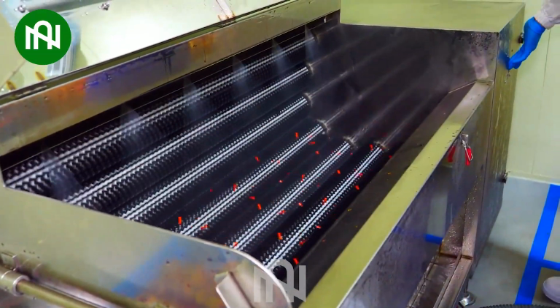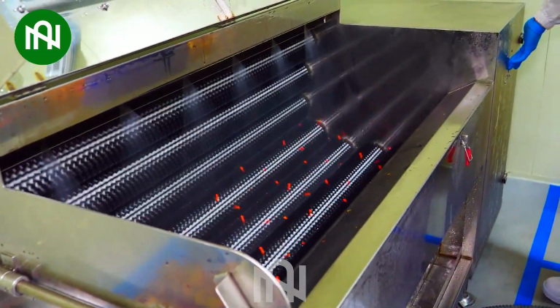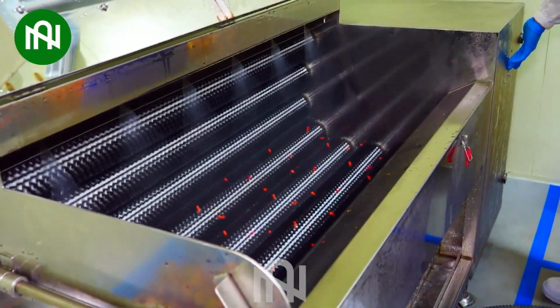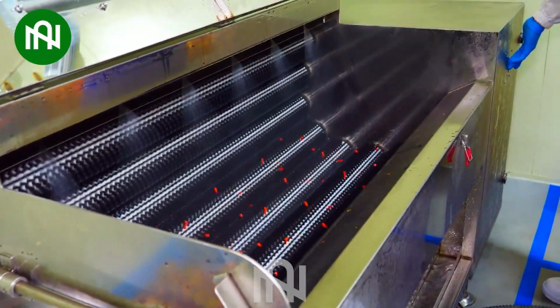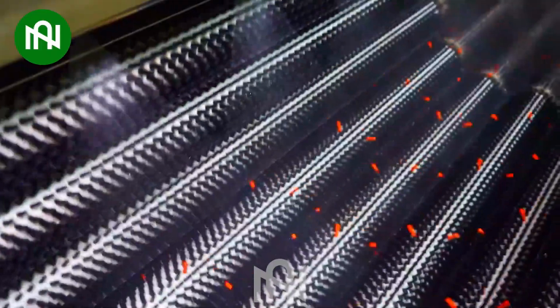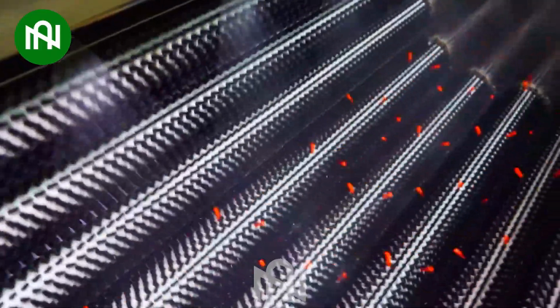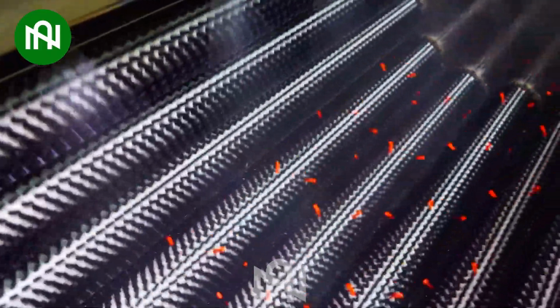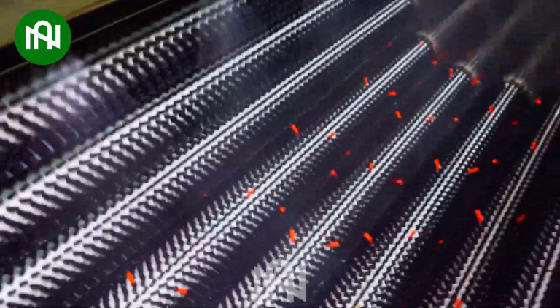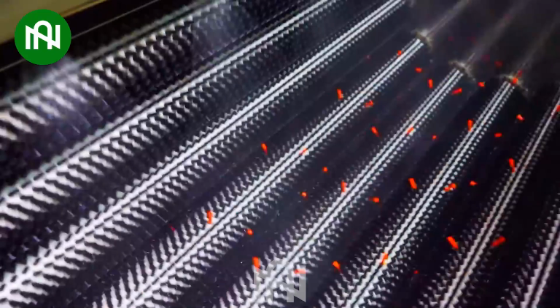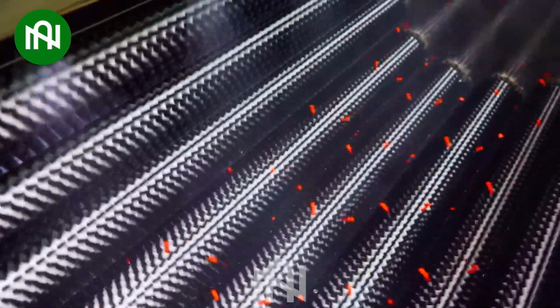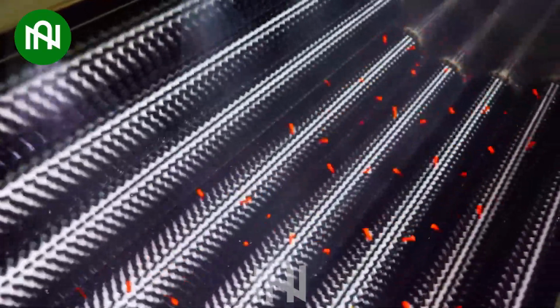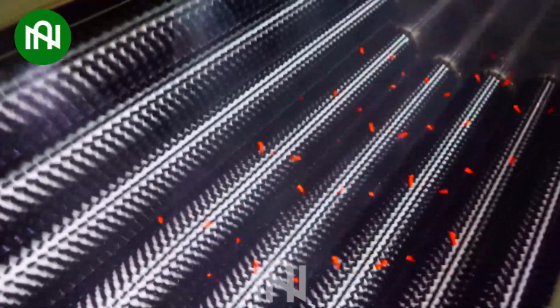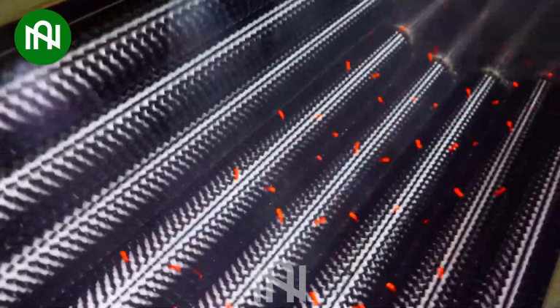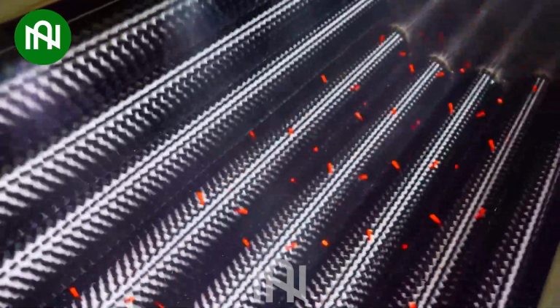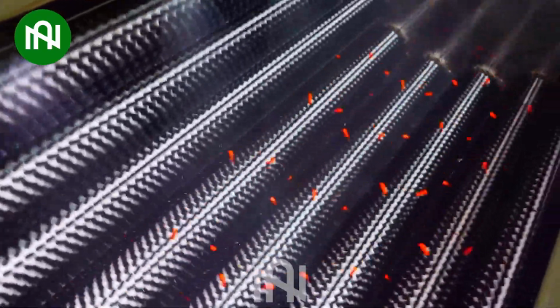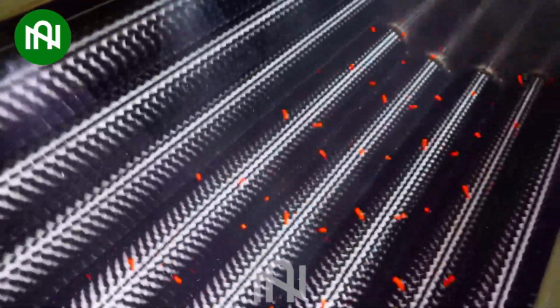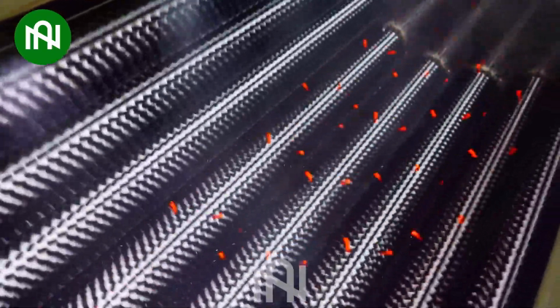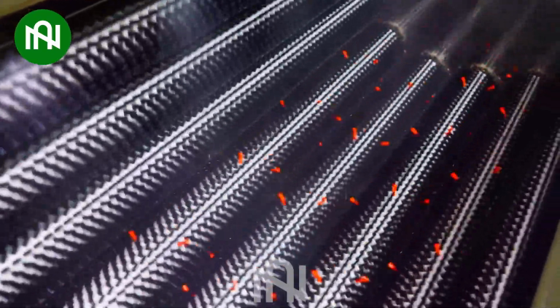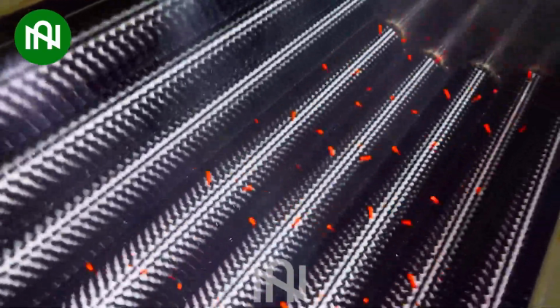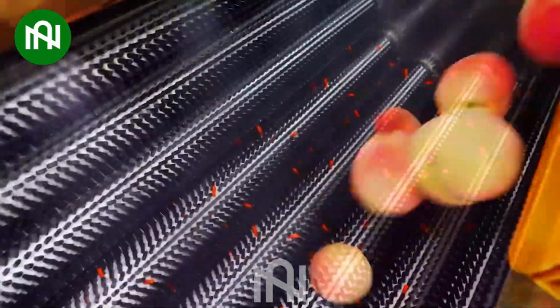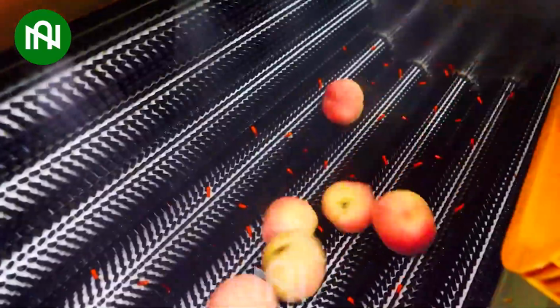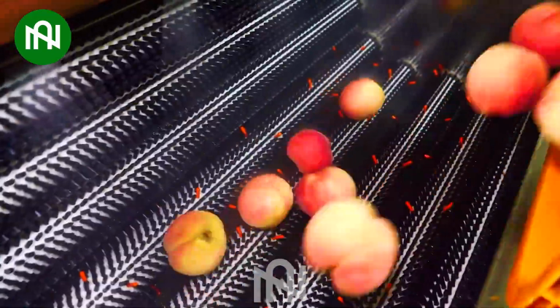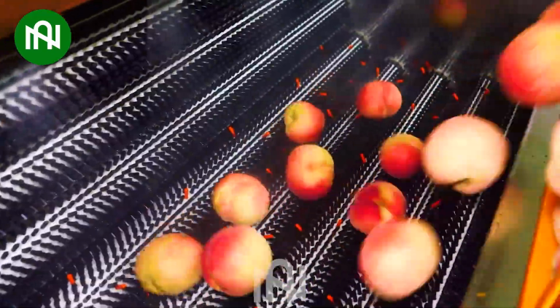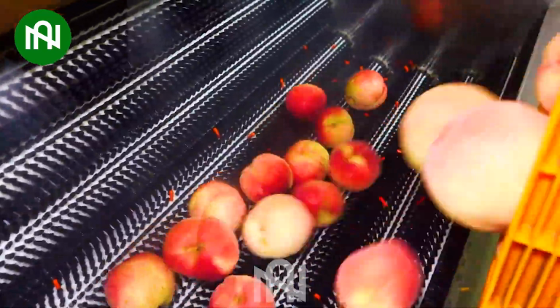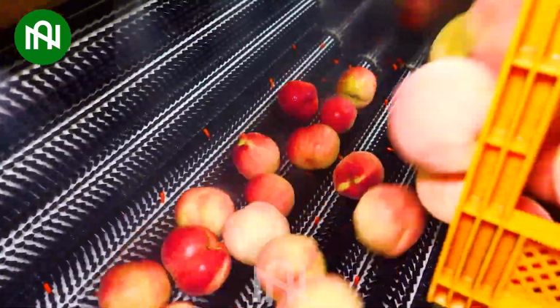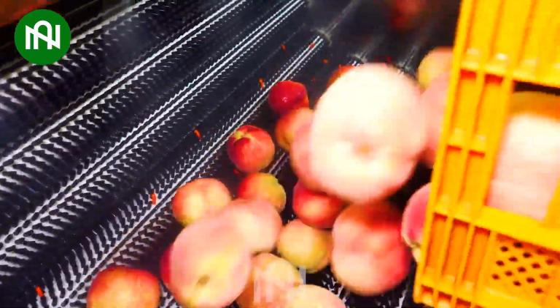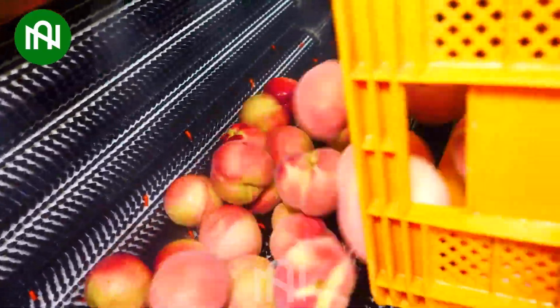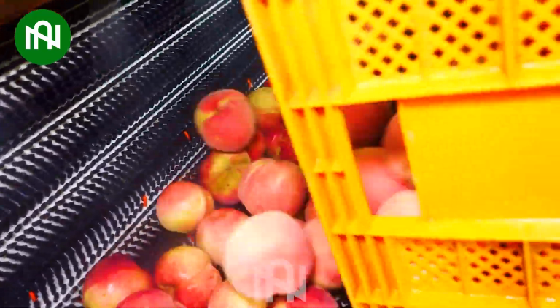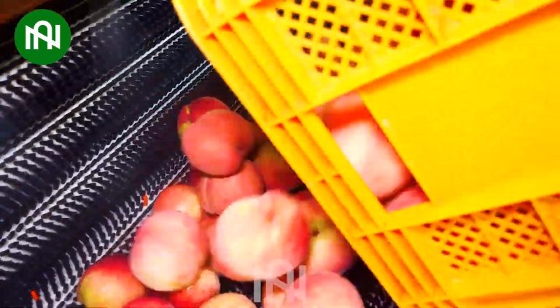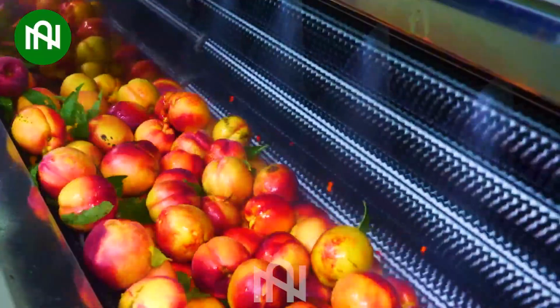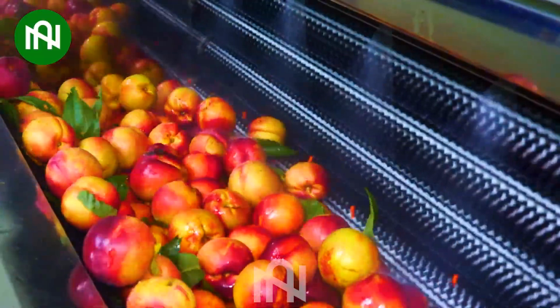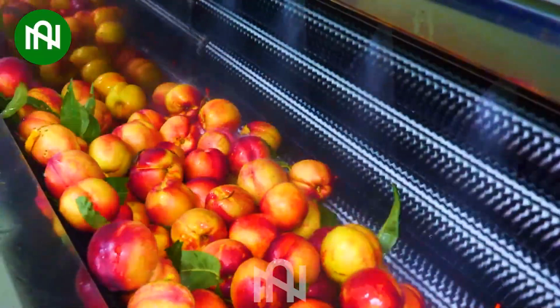The peaches will be thoroughly washed and rid of dirt and insects before moving on to the next stage.